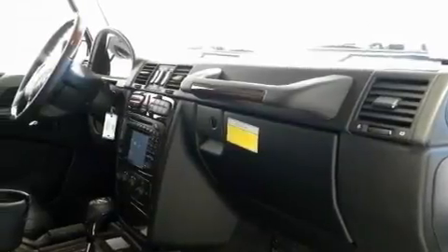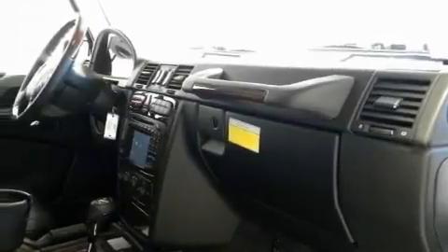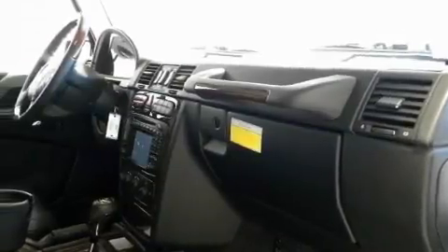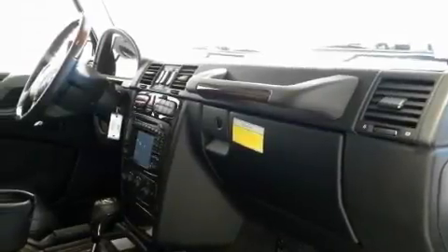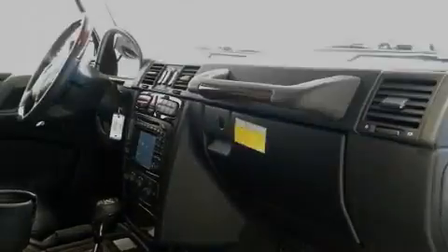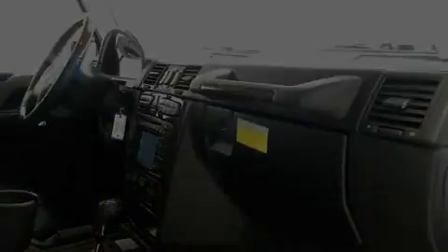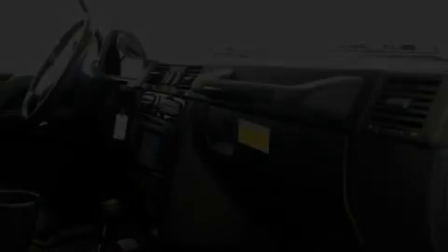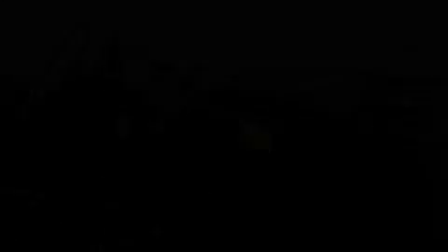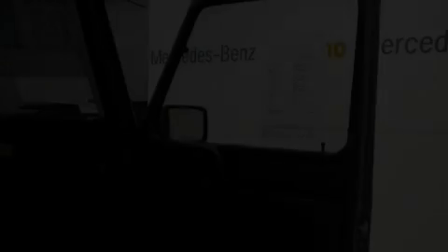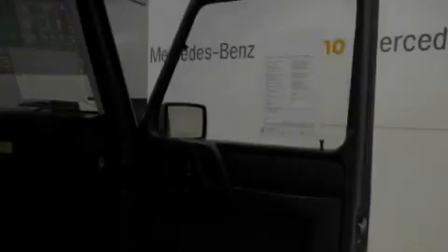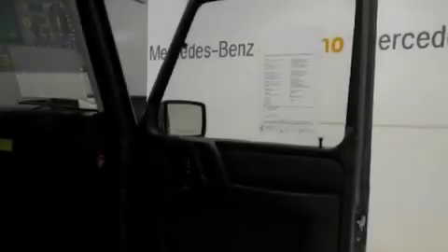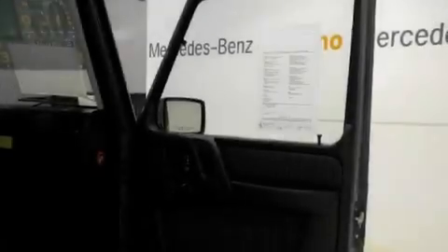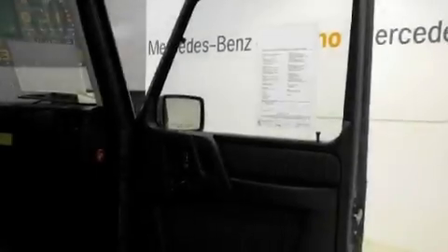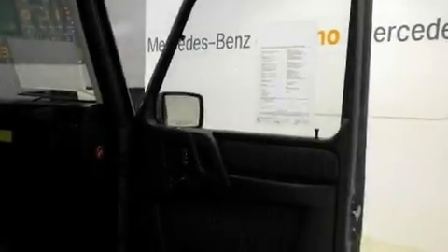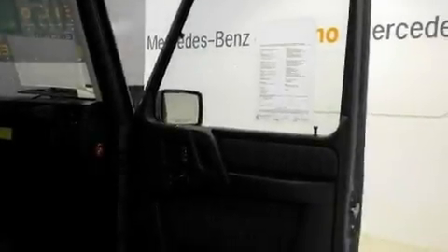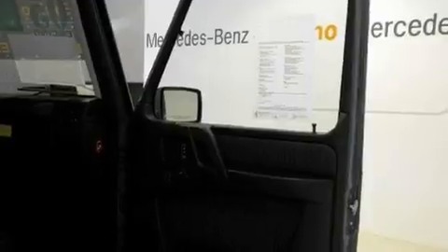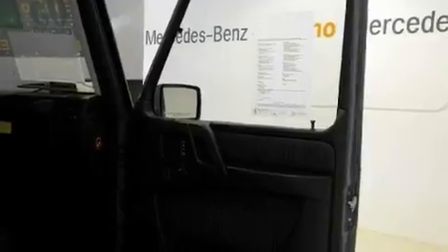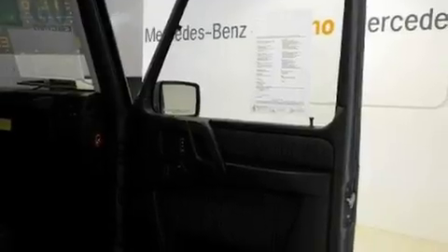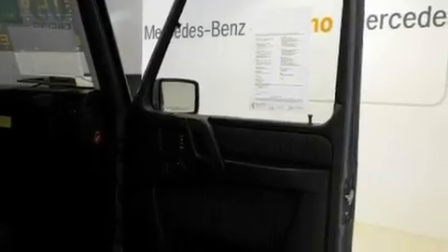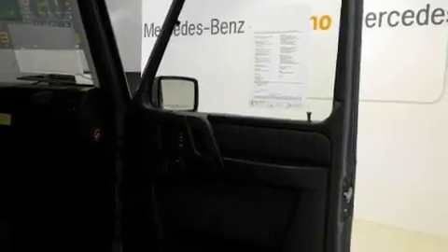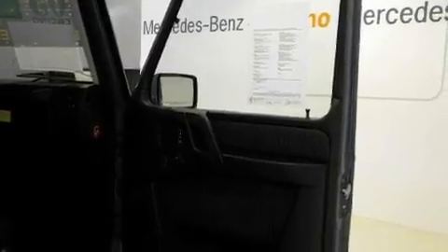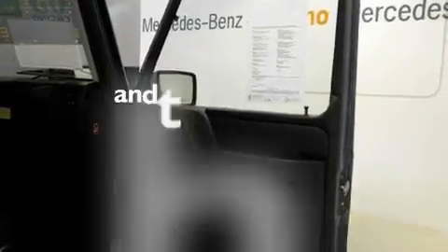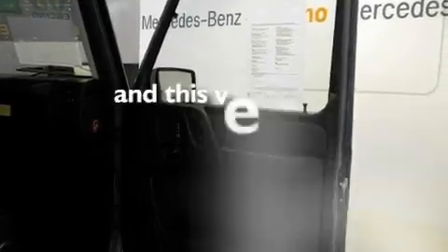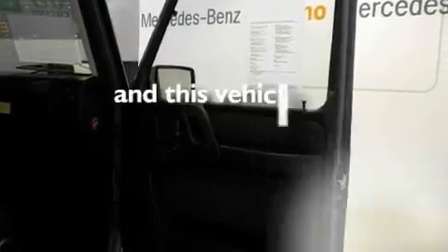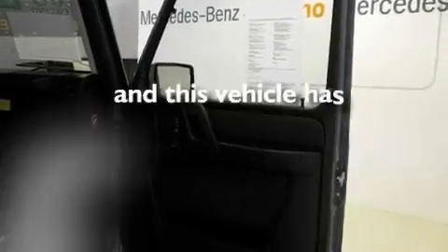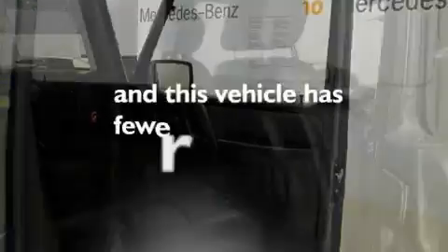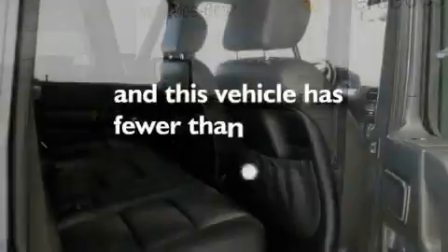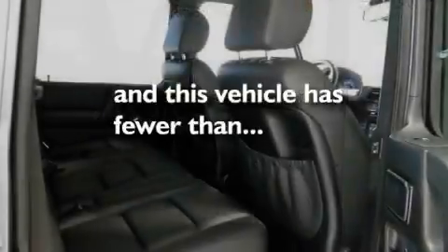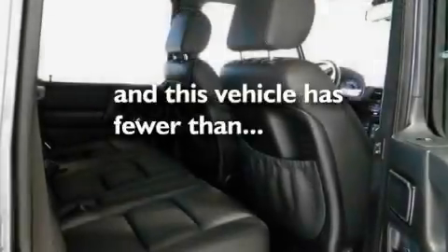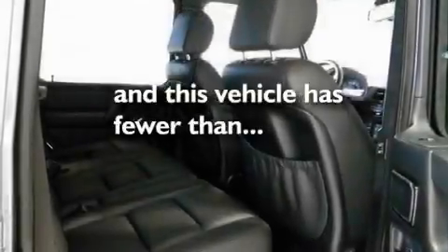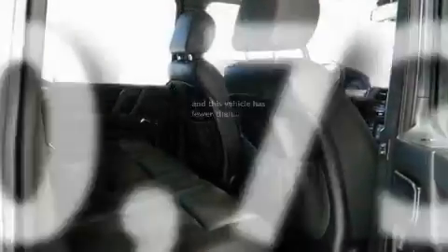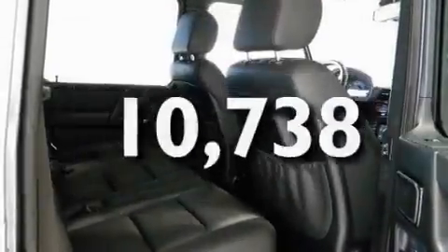Aluminum wheels, traction control and stability control systems, cruise control. And this vehicle has fewer than 11,000 miles on the odometer.